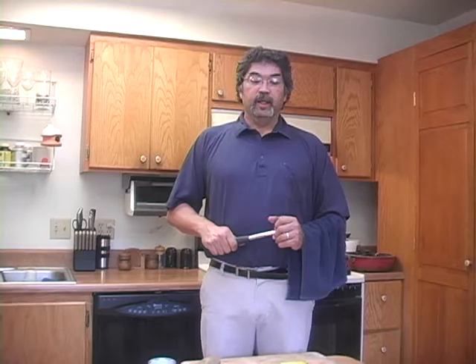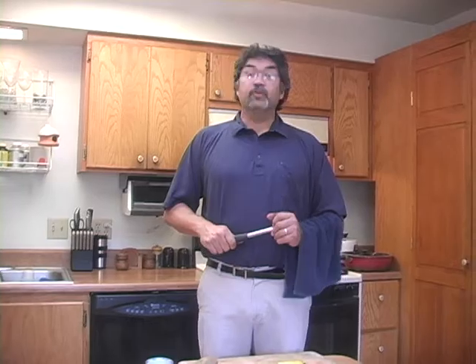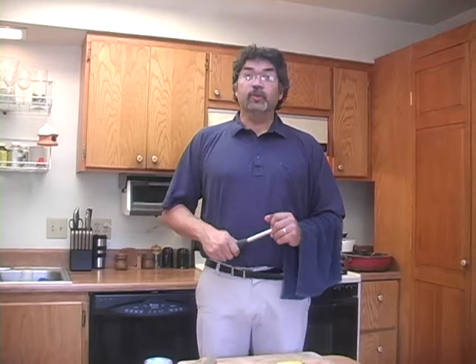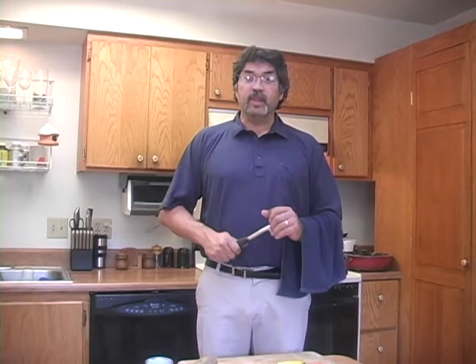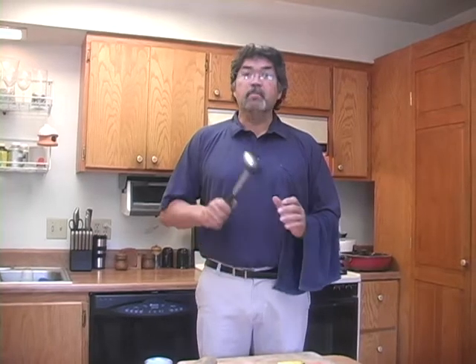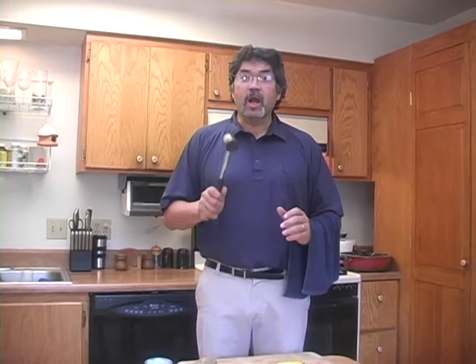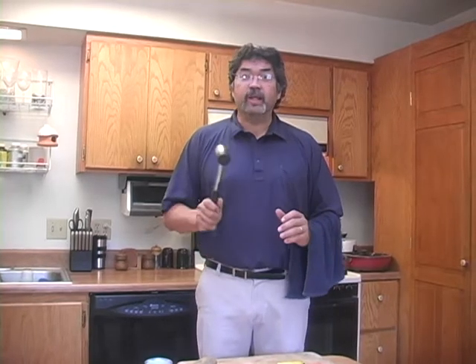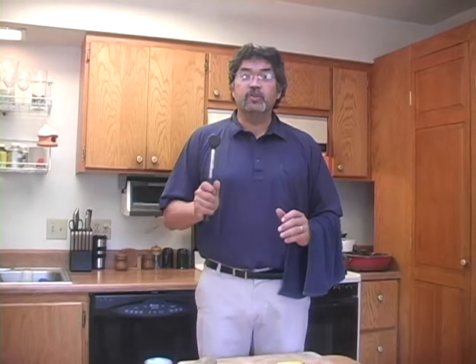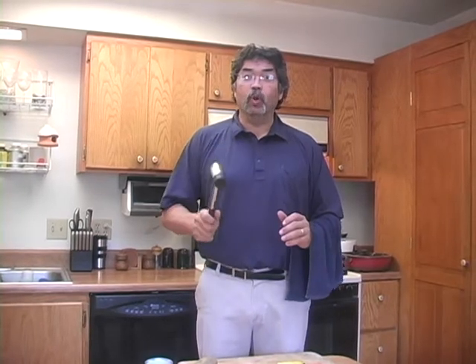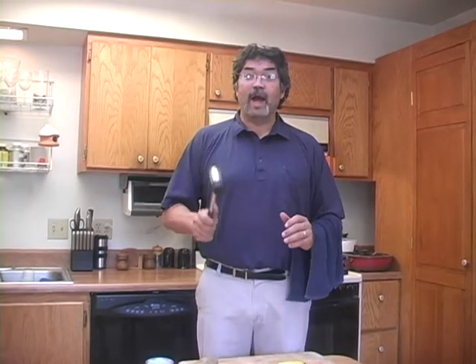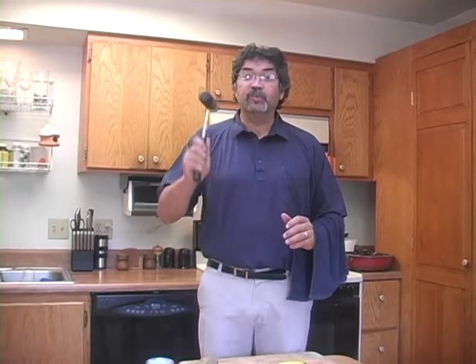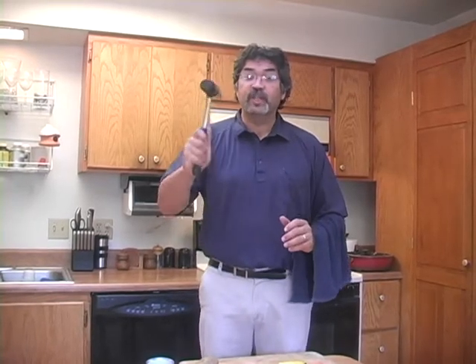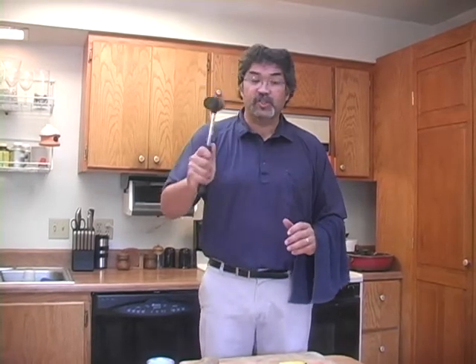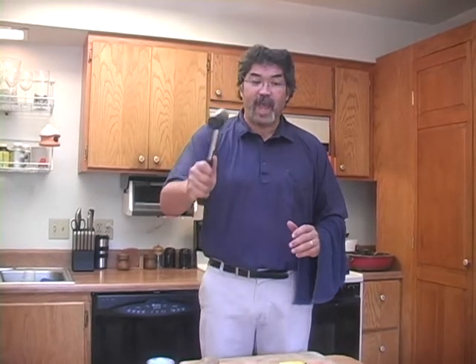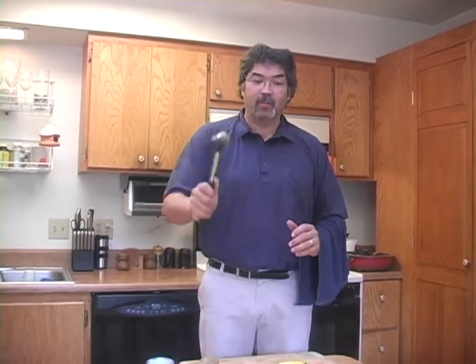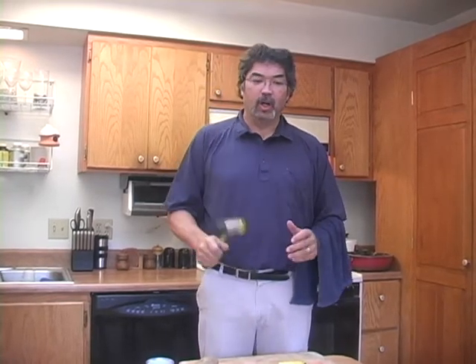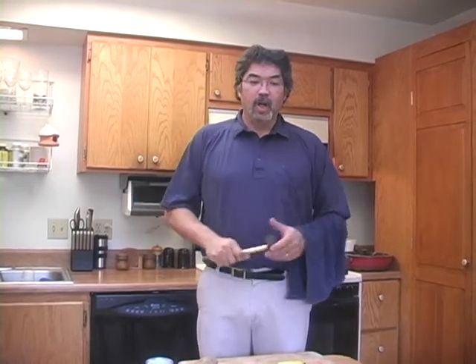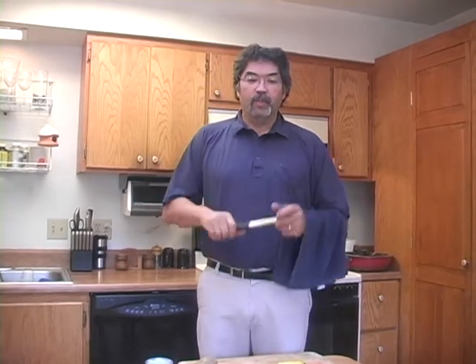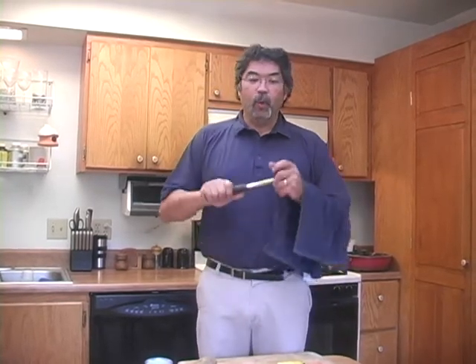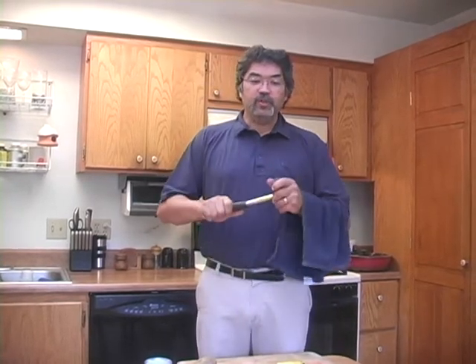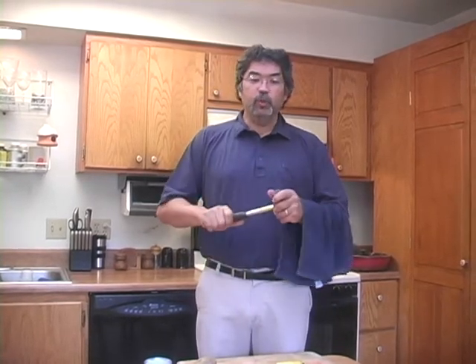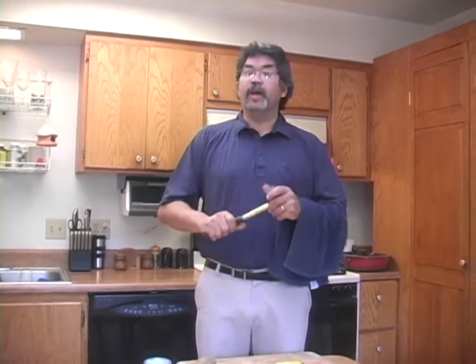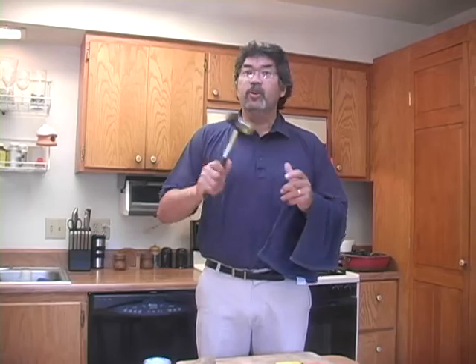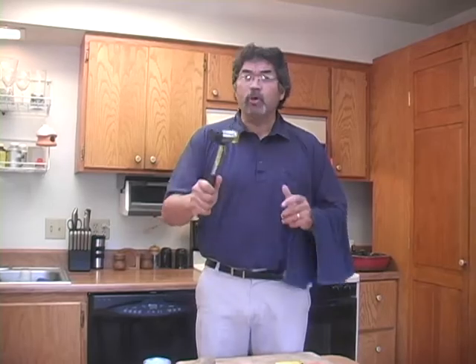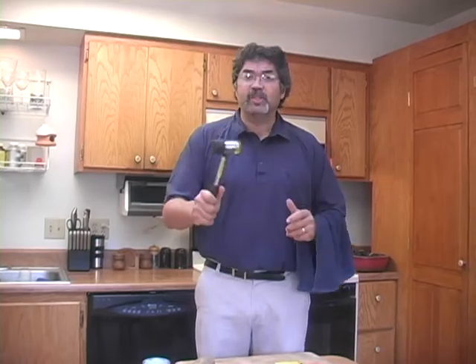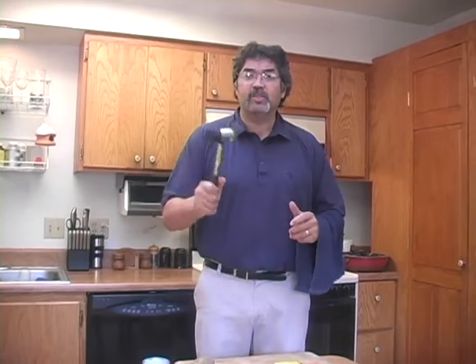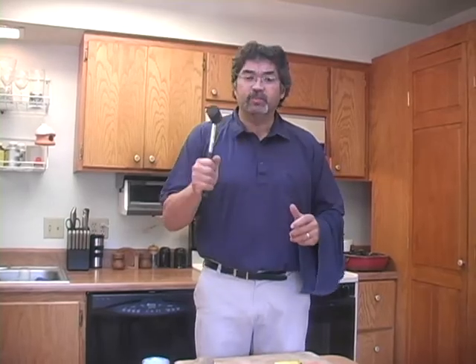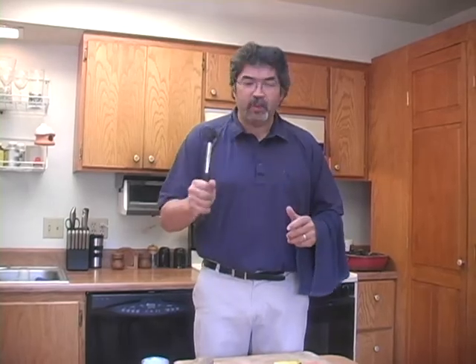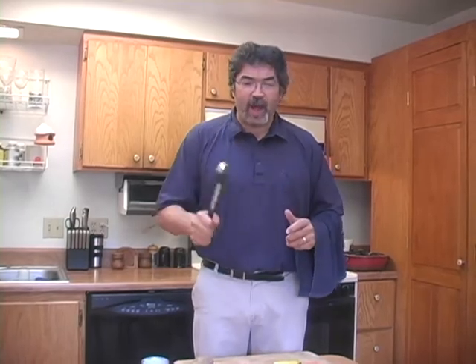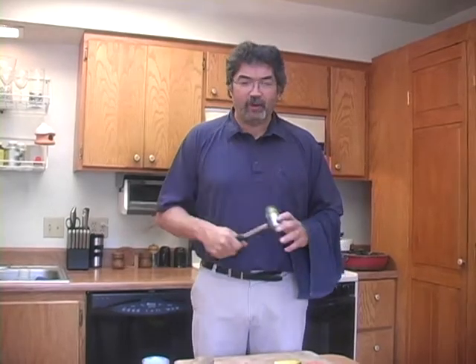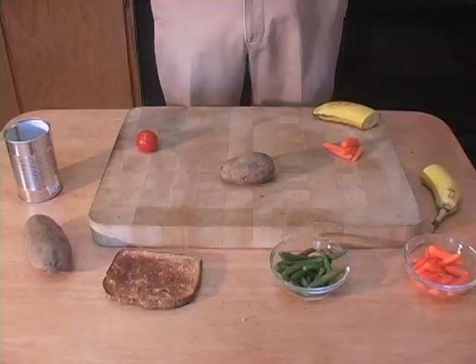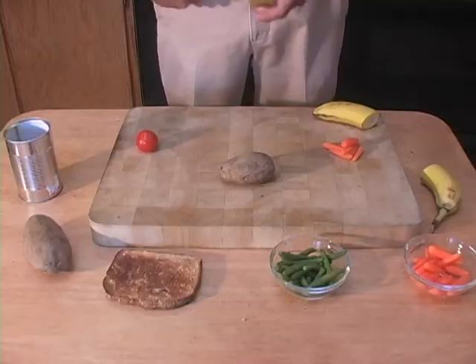Introducing the American Tool House Kitchen Hammer — the one tool that no kitchen should be without. Egg potatoes?